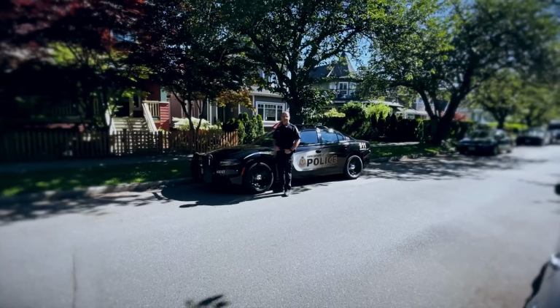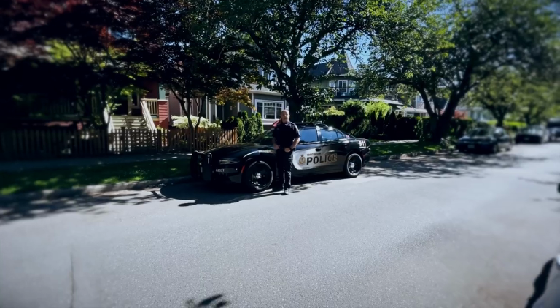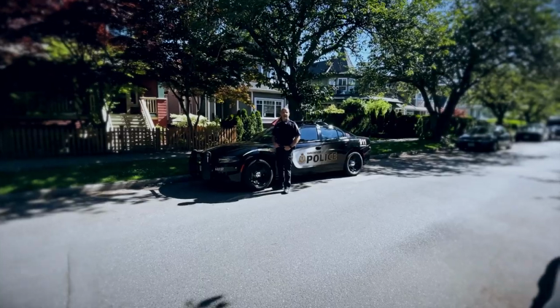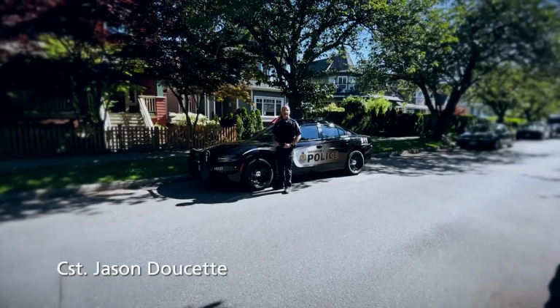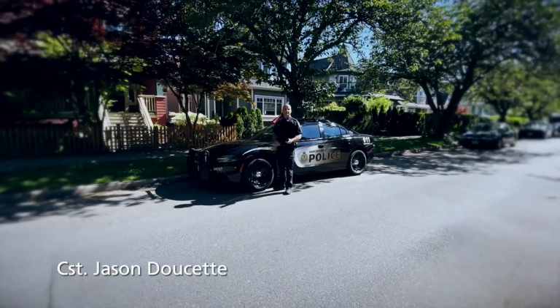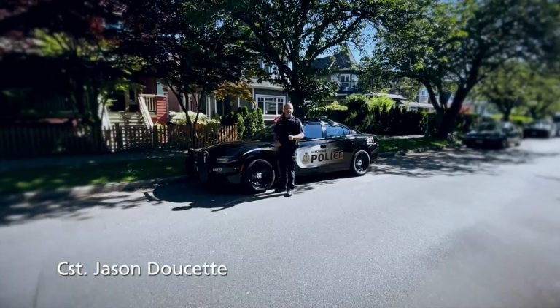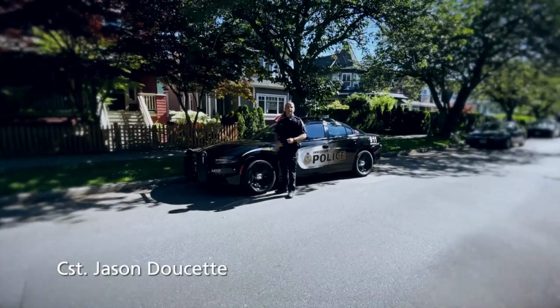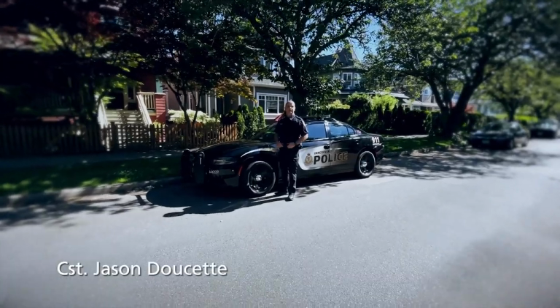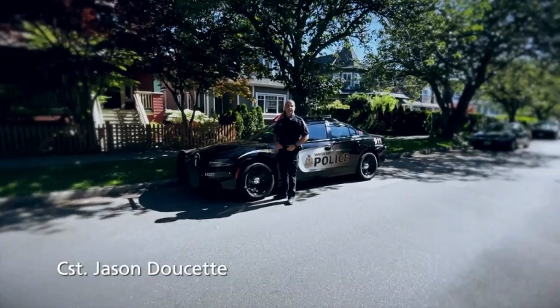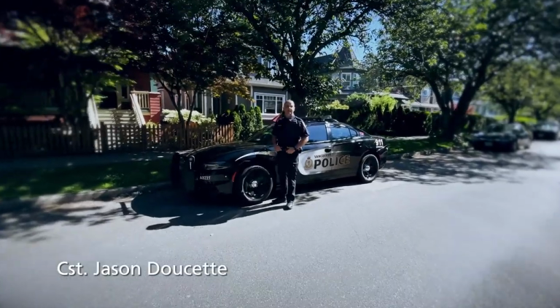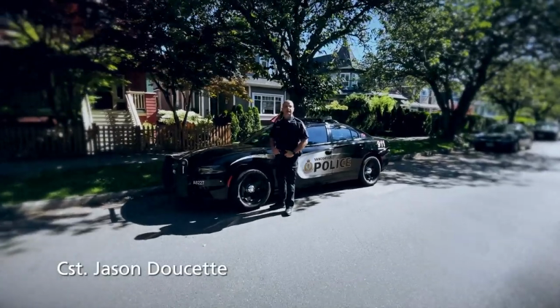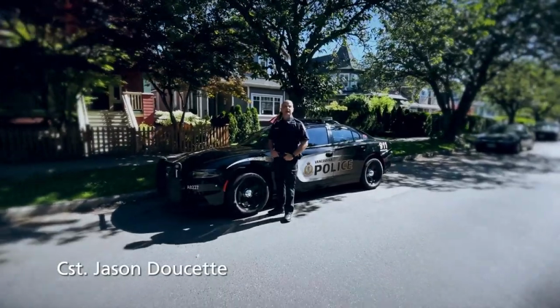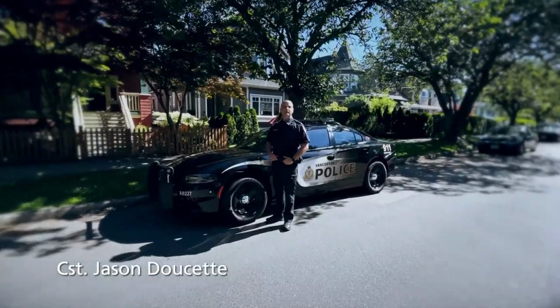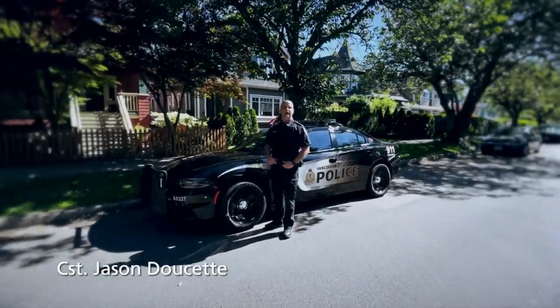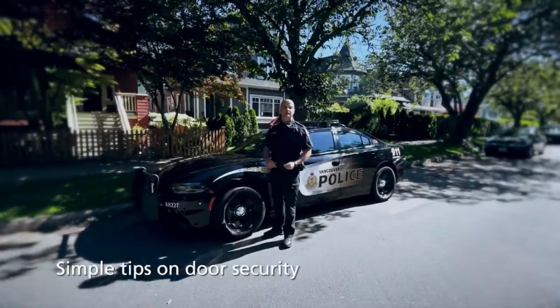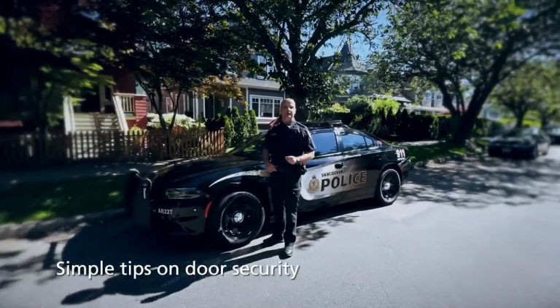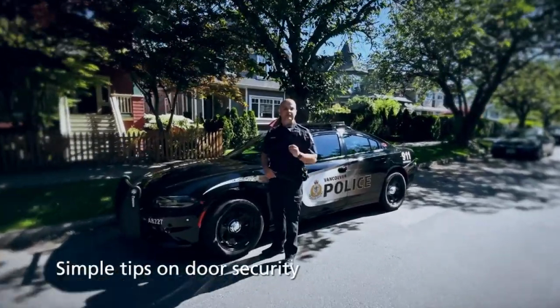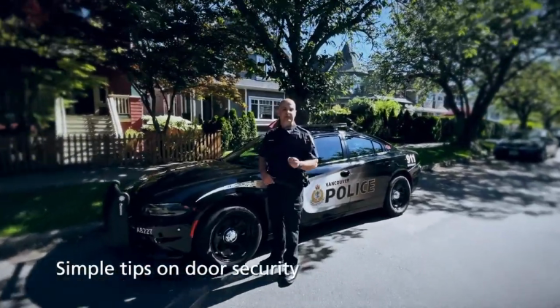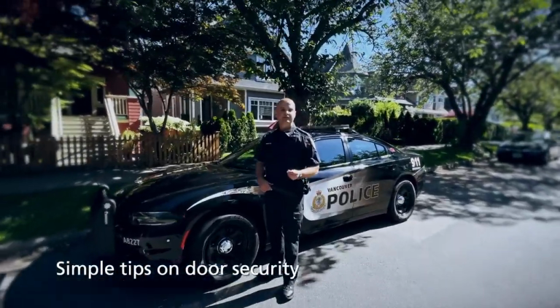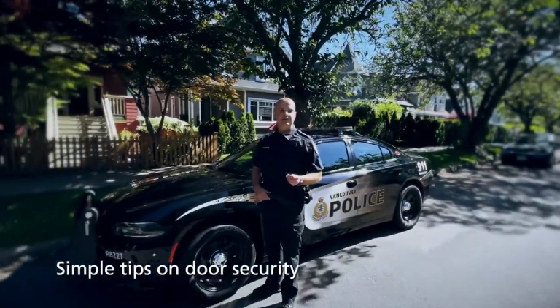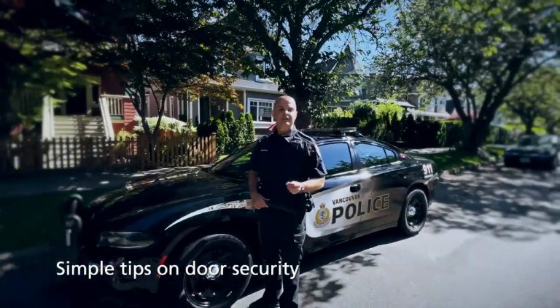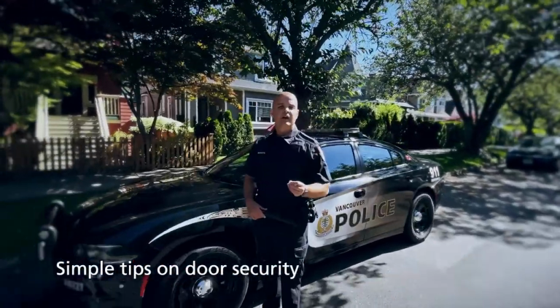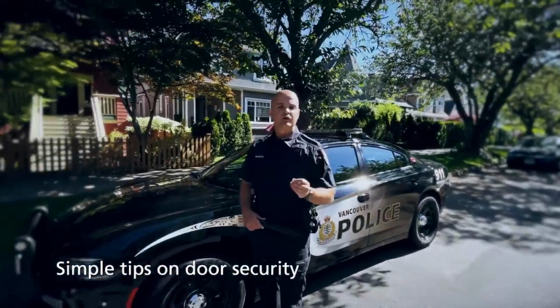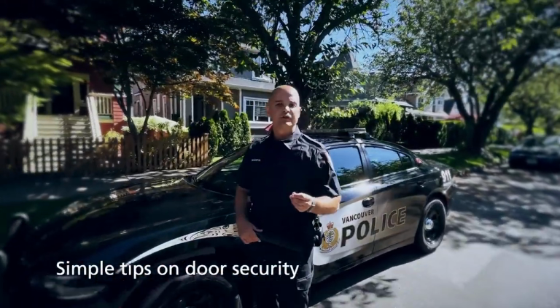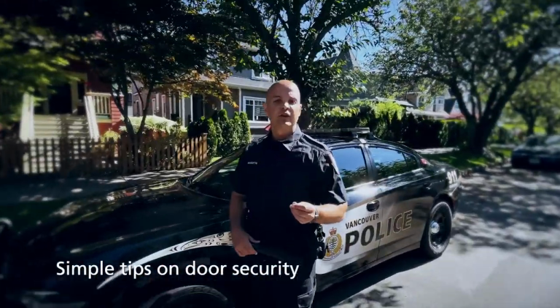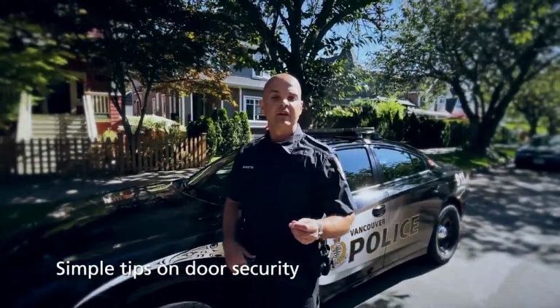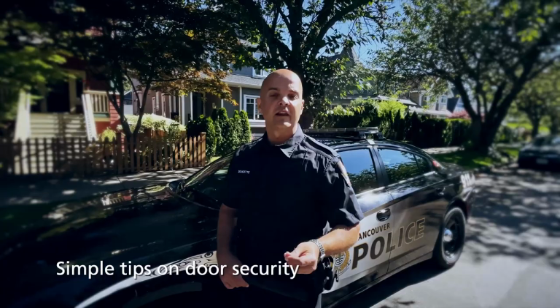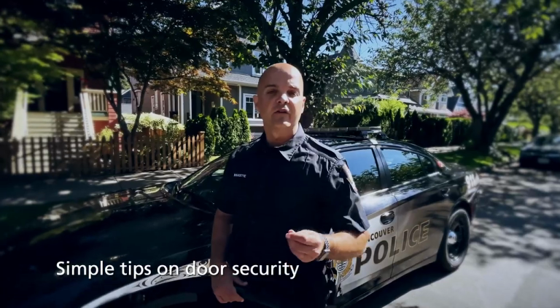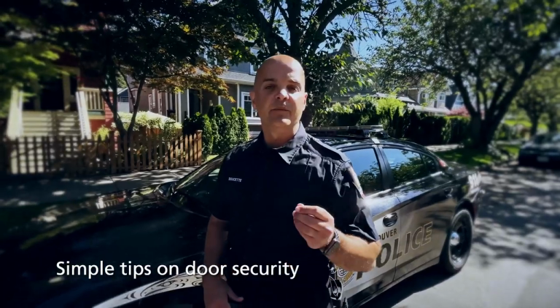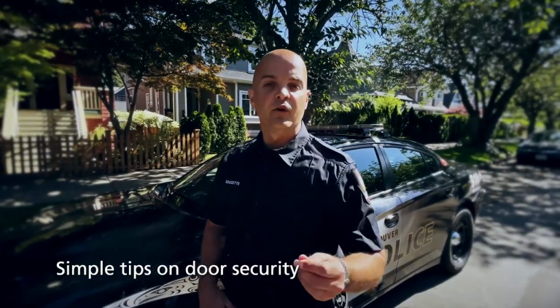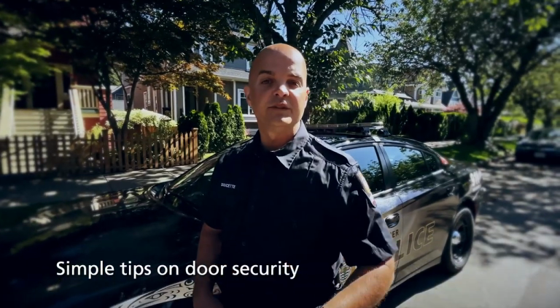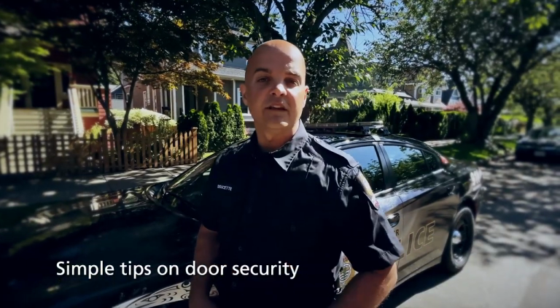Hi, I'm Constable Jason Doucette. I'm here to provide you with some simple tips on door security on how to keep your home safe.